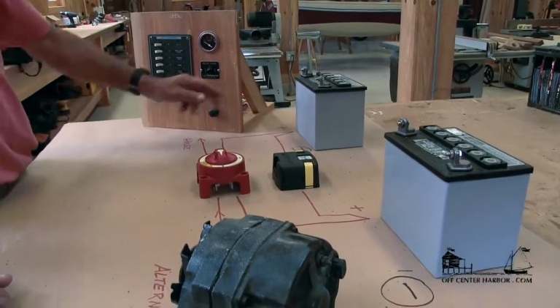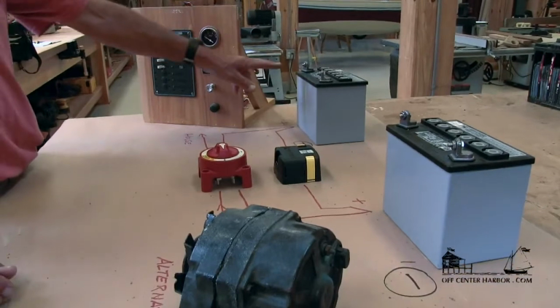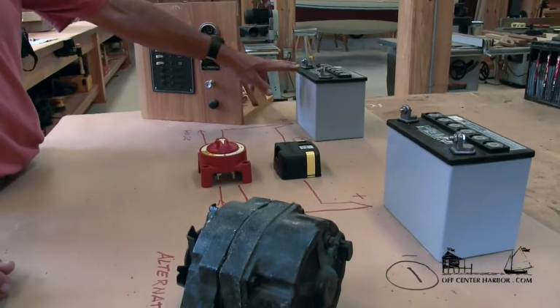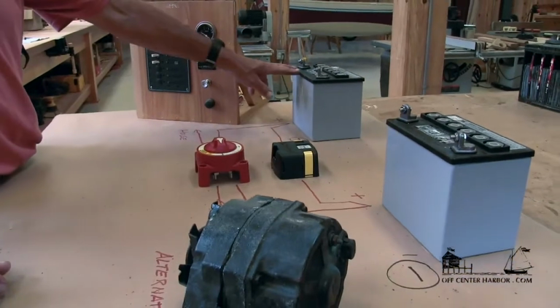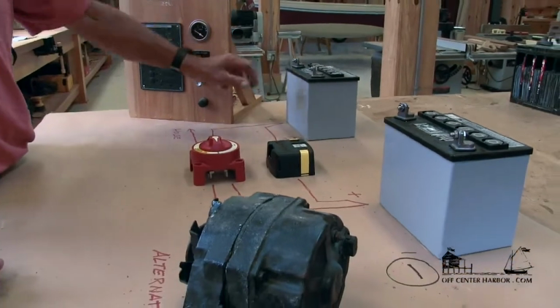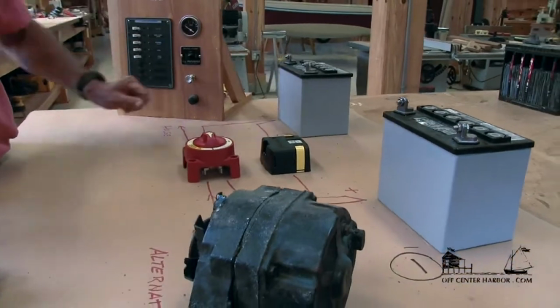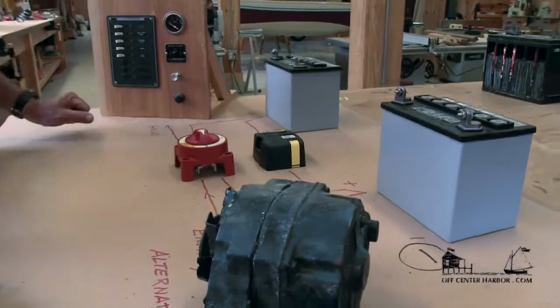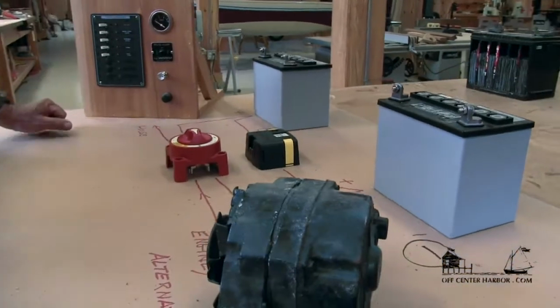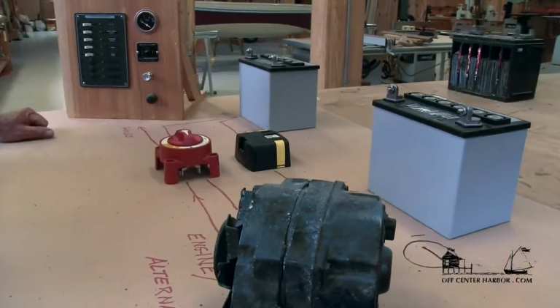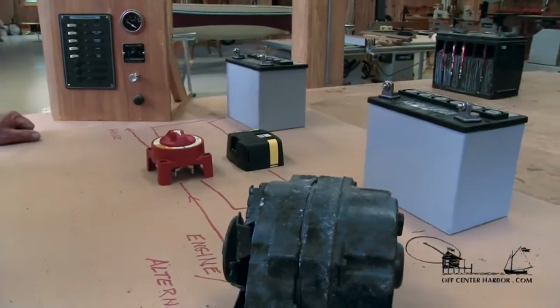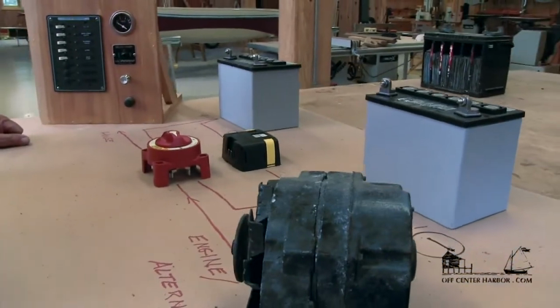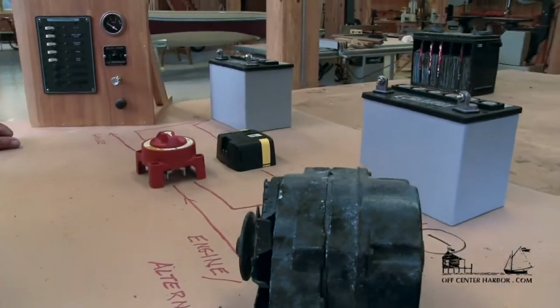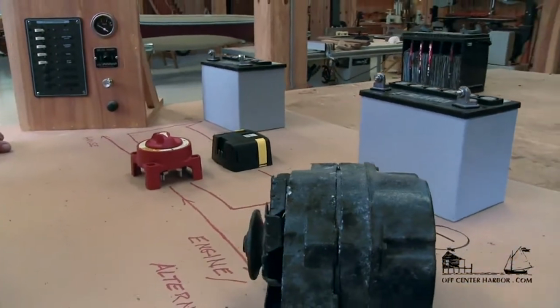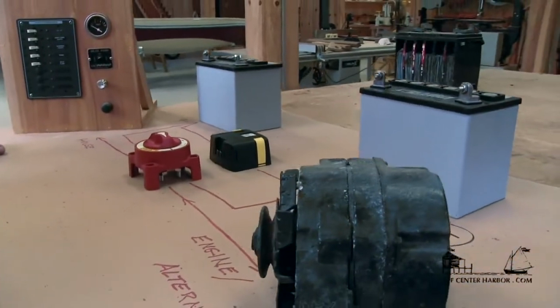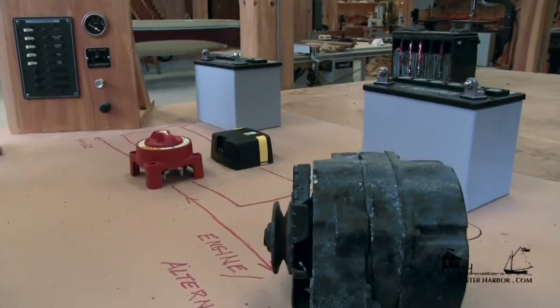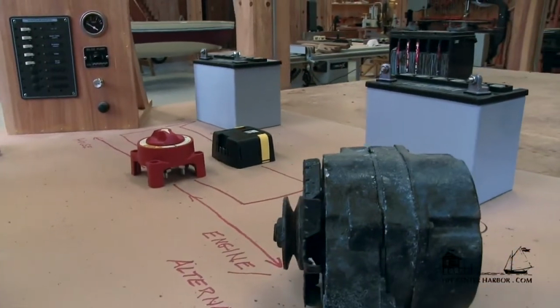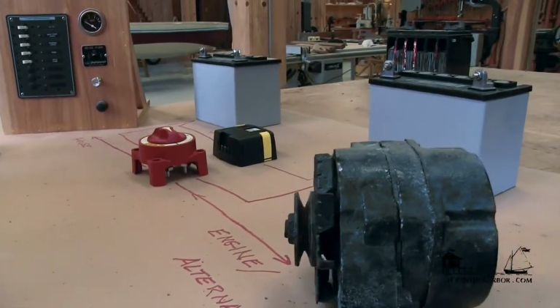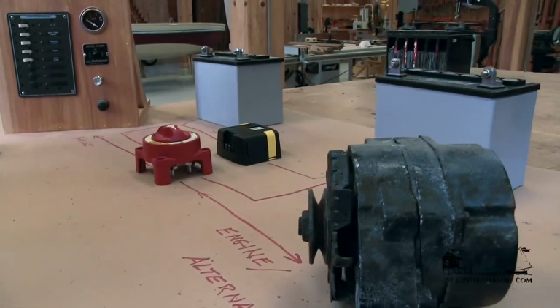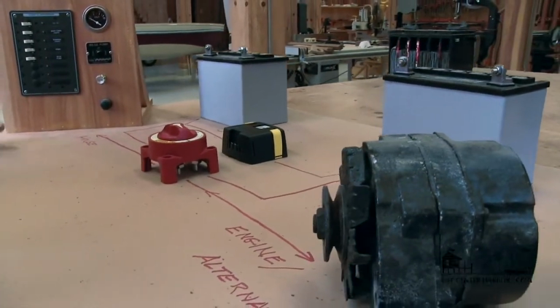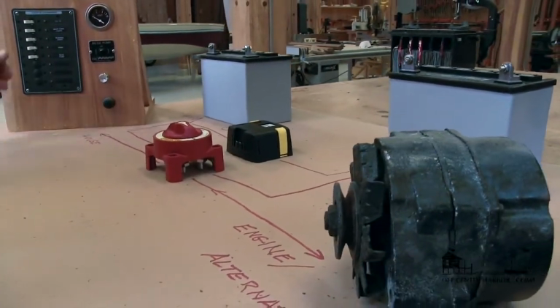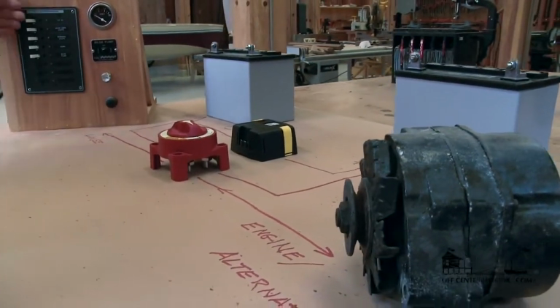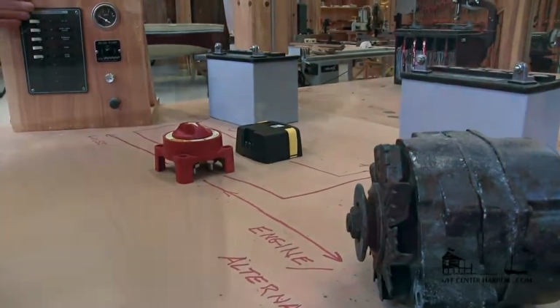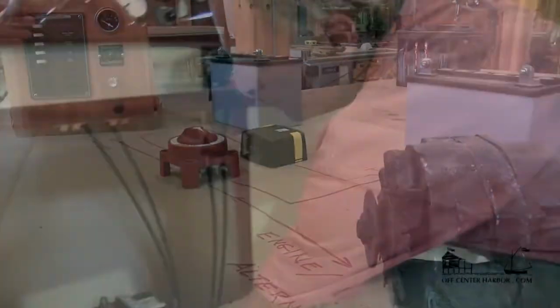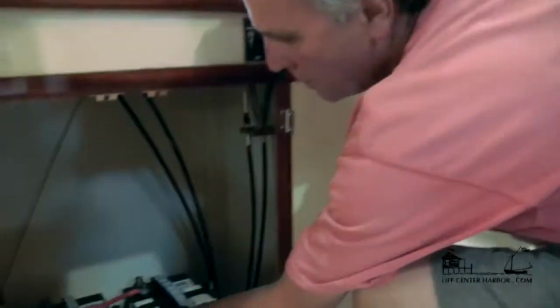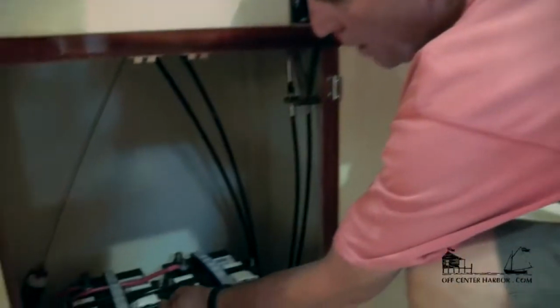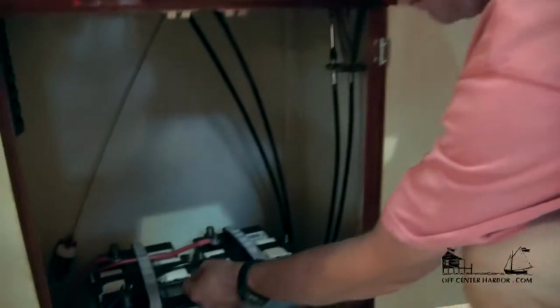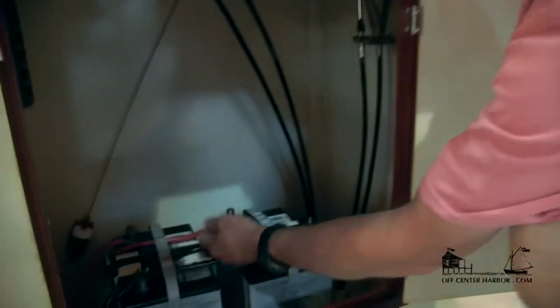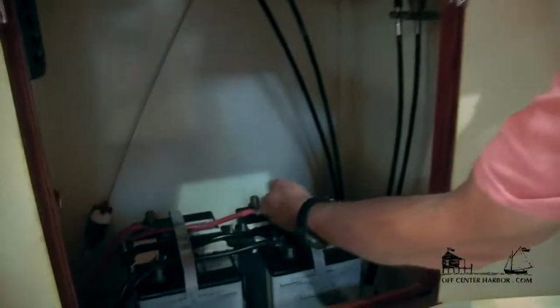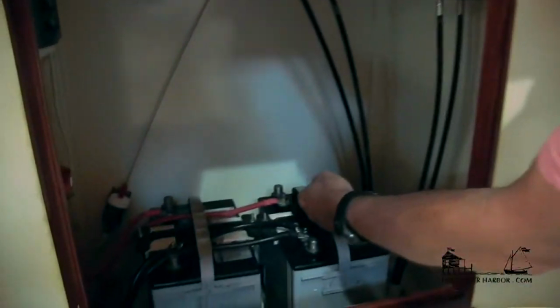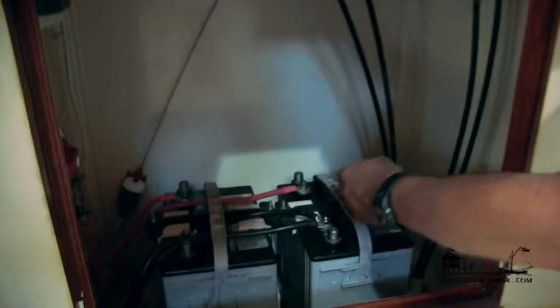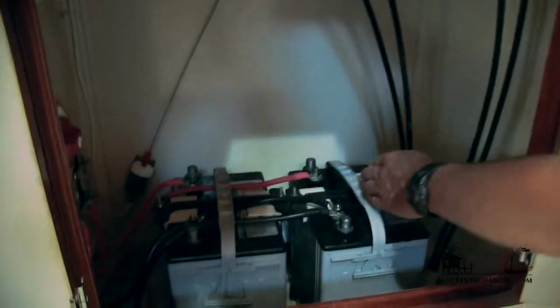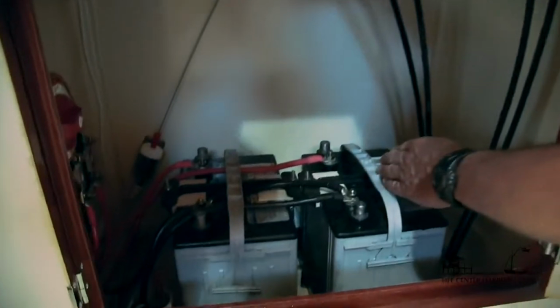In this series, we'll walk you through a simple two-battery system, and we're going to start at the power source: batteries.